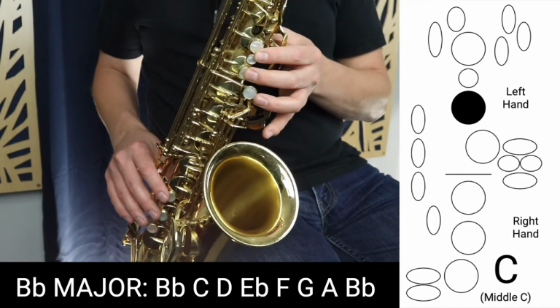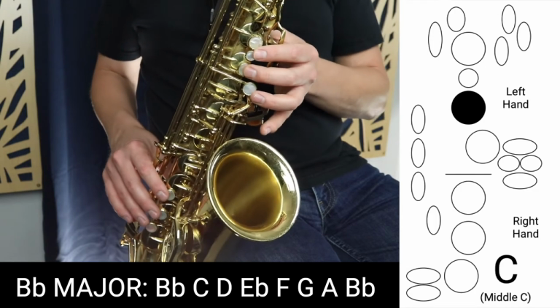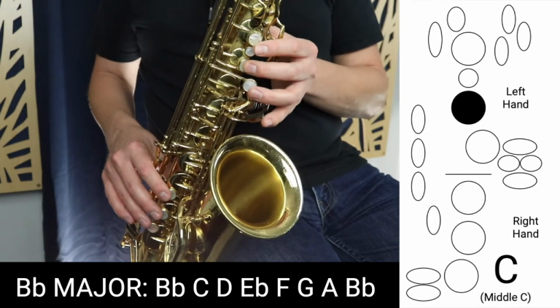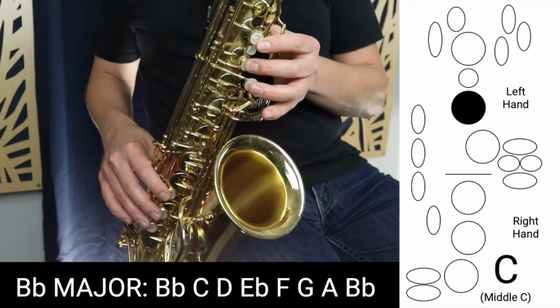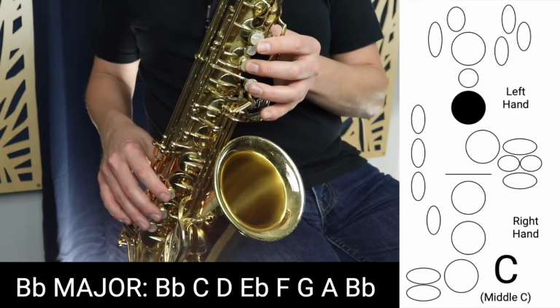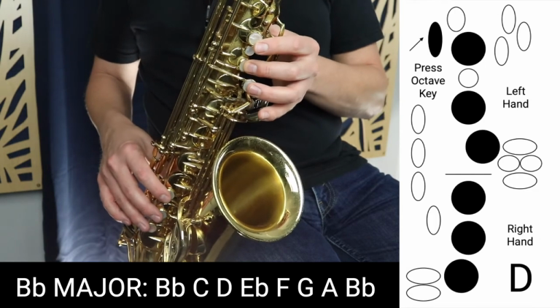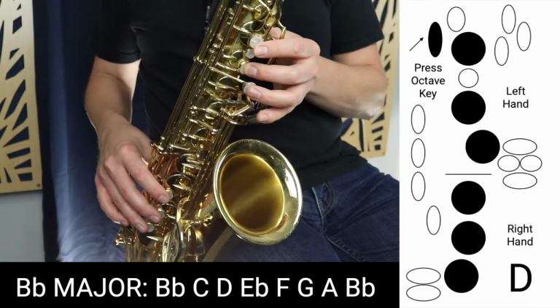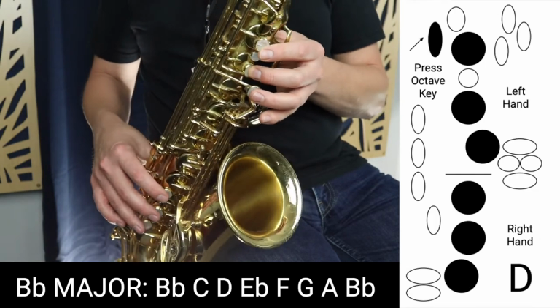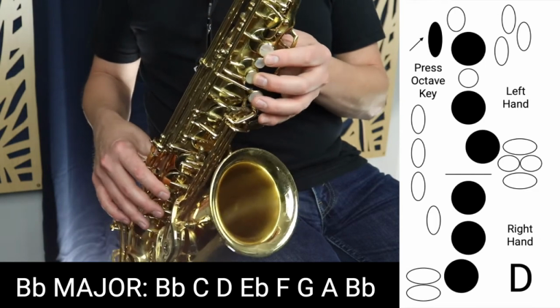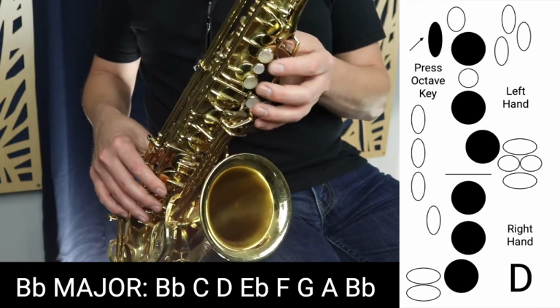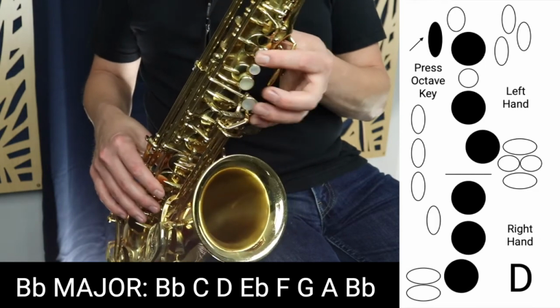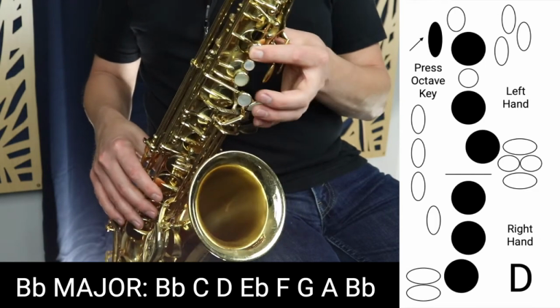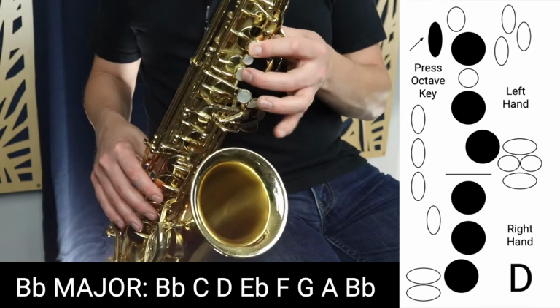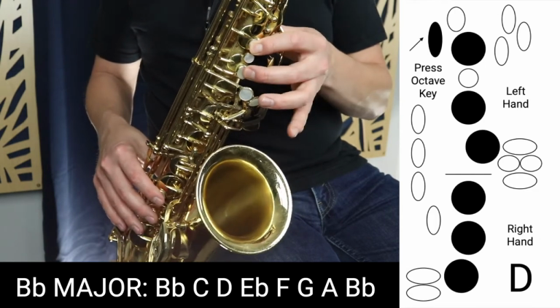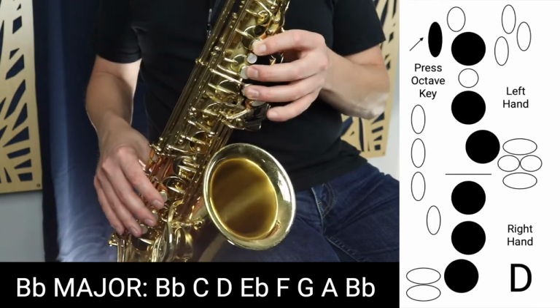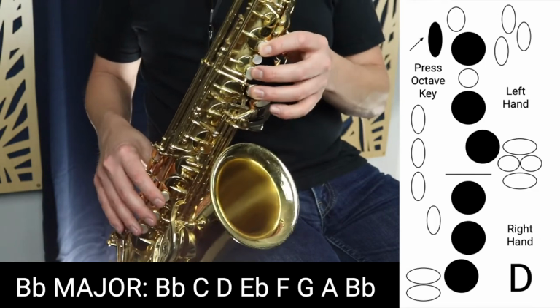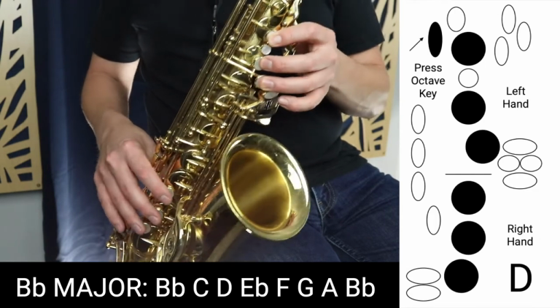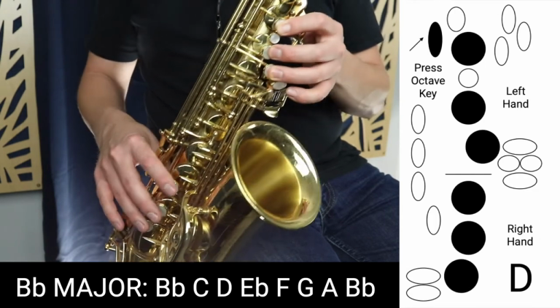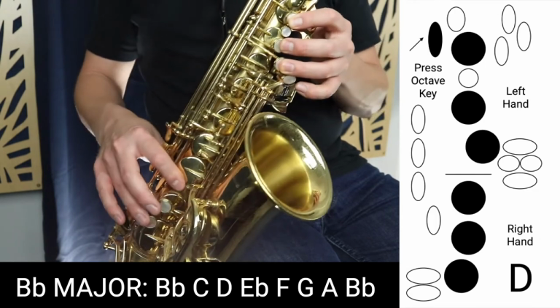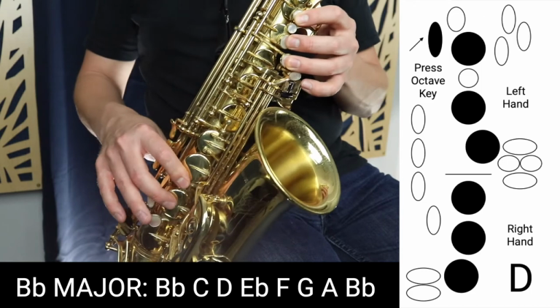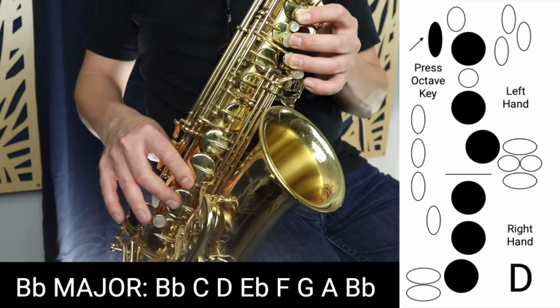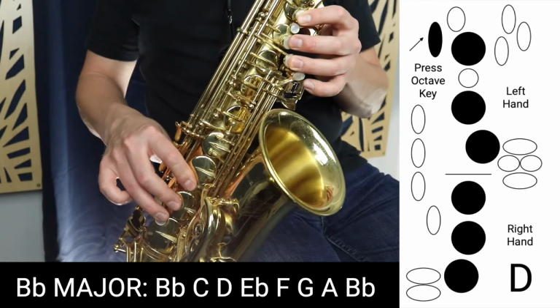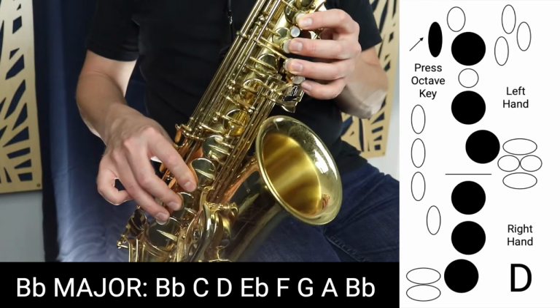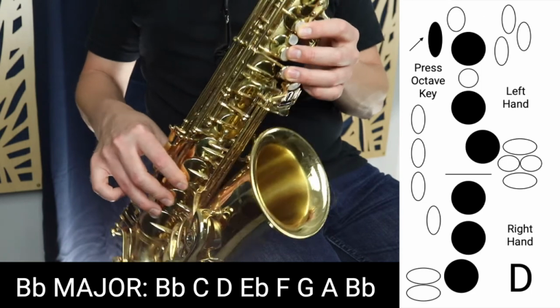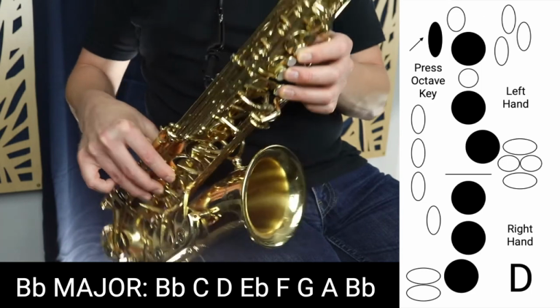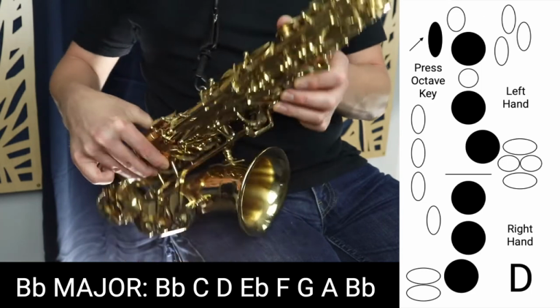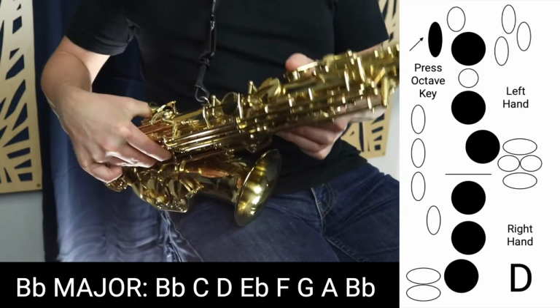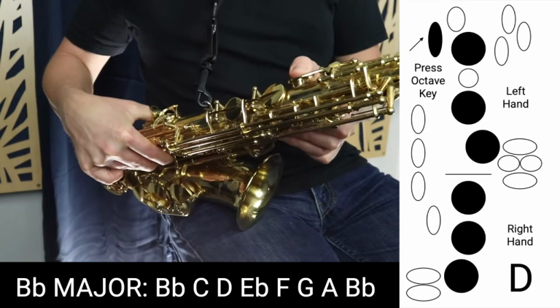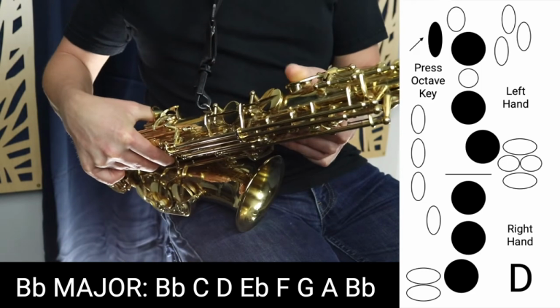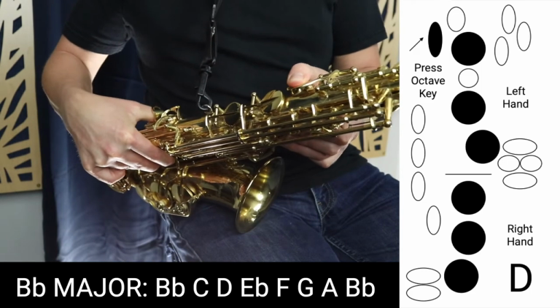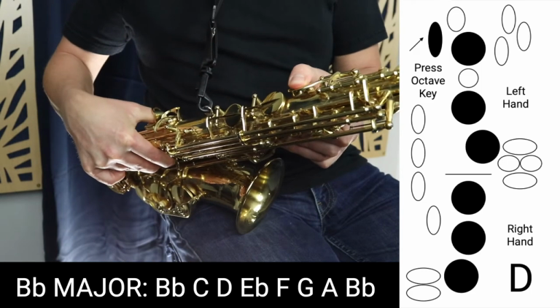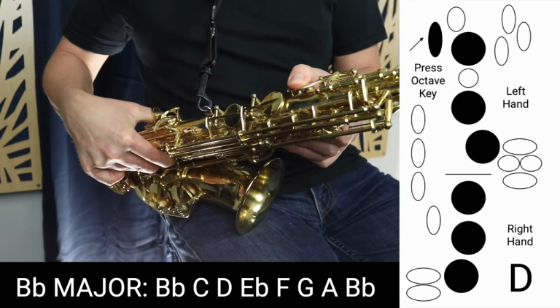Then we're going to go up to D, which is three fingers in the left hand, three fingers in the right hand and the octave key.